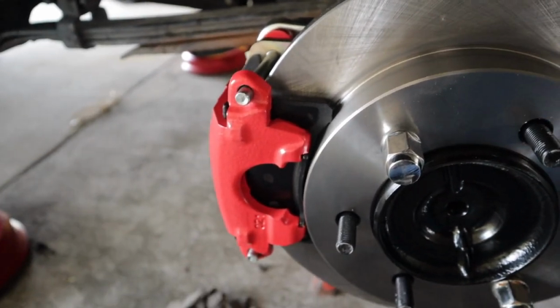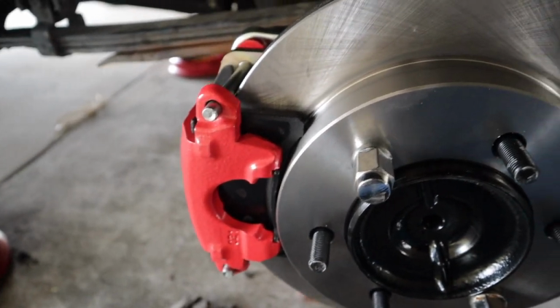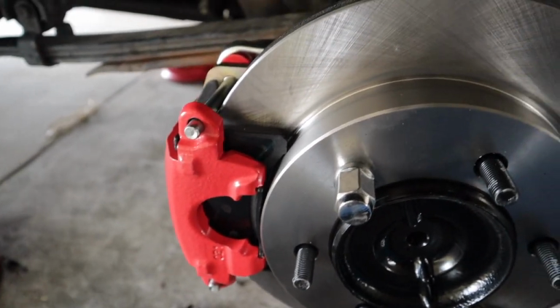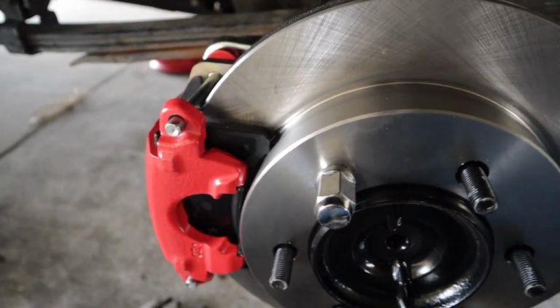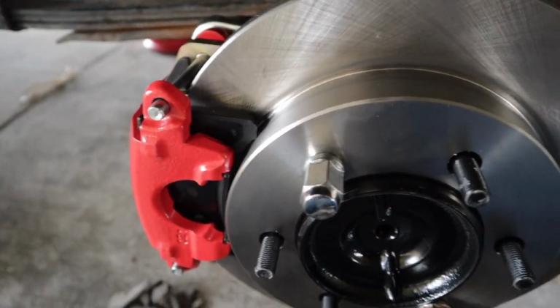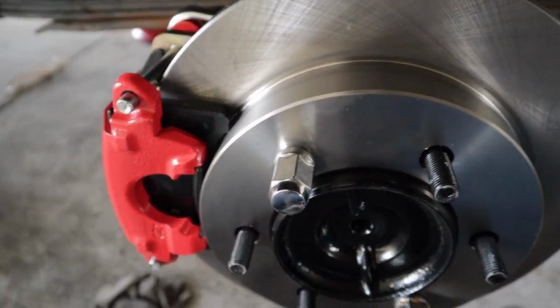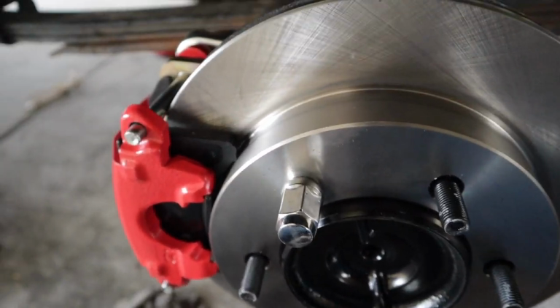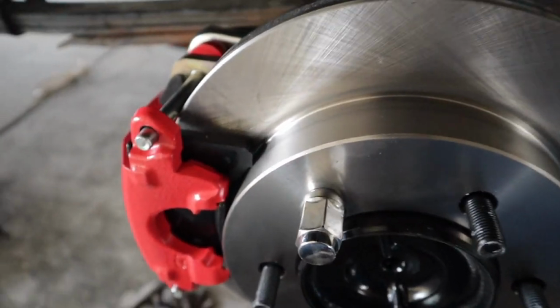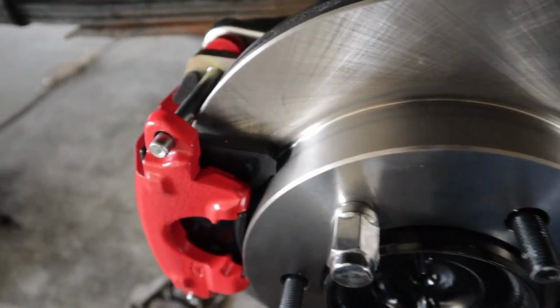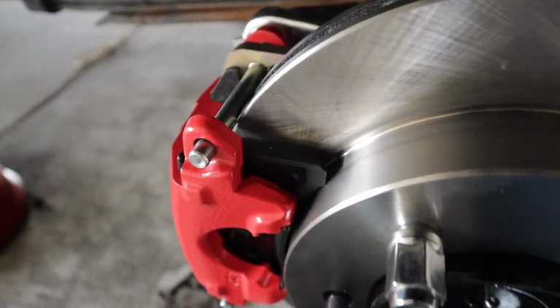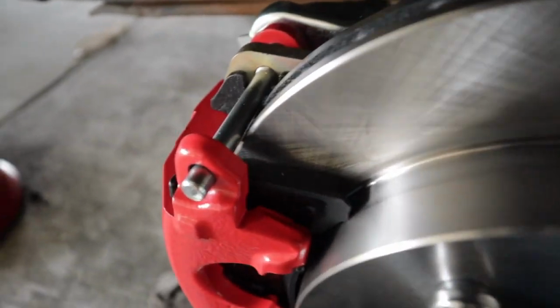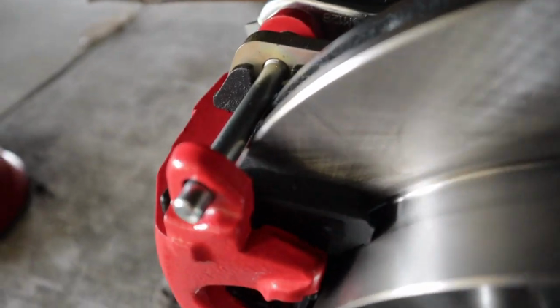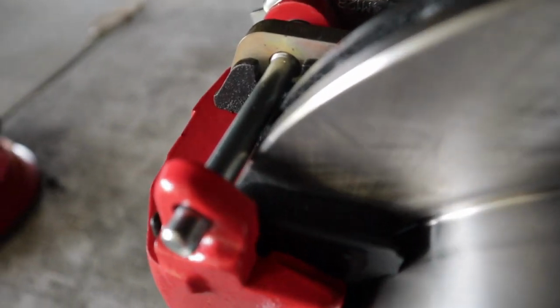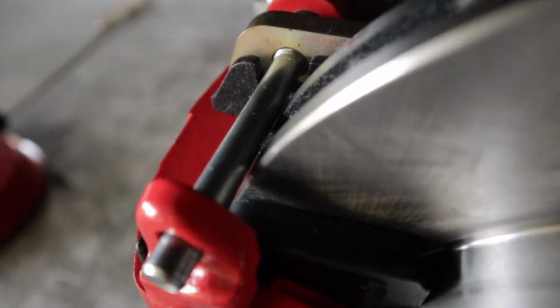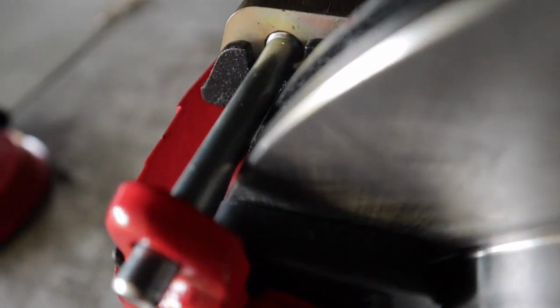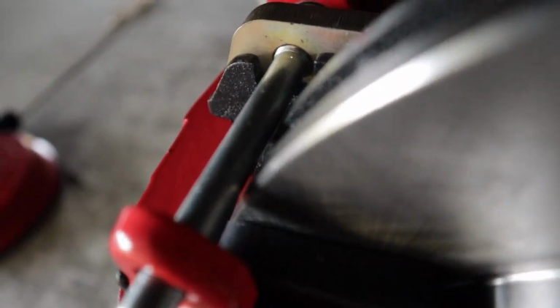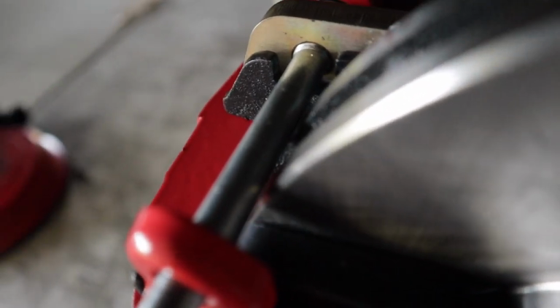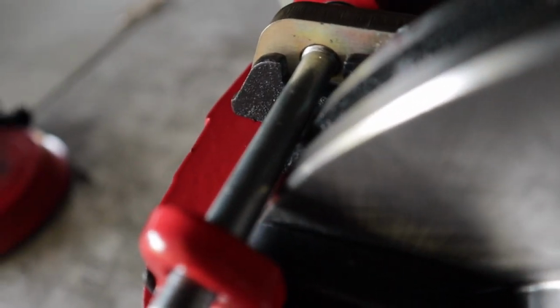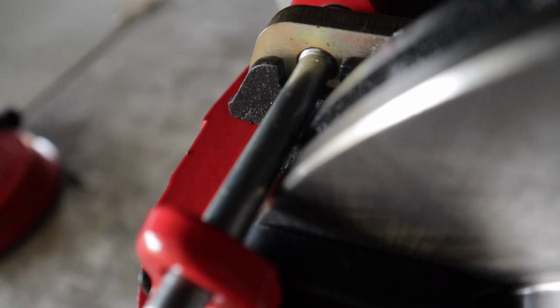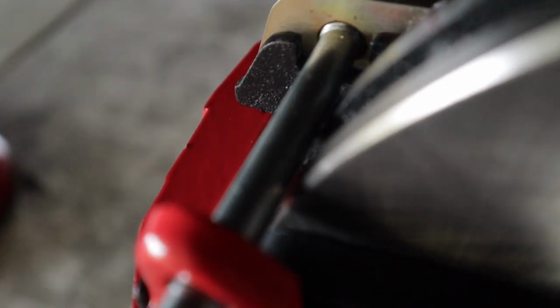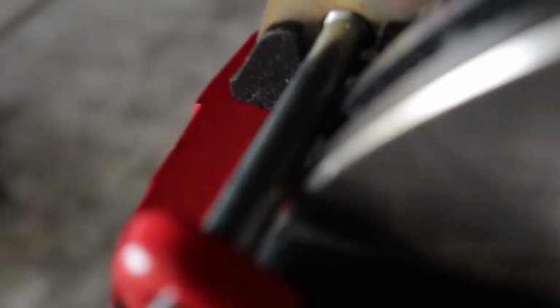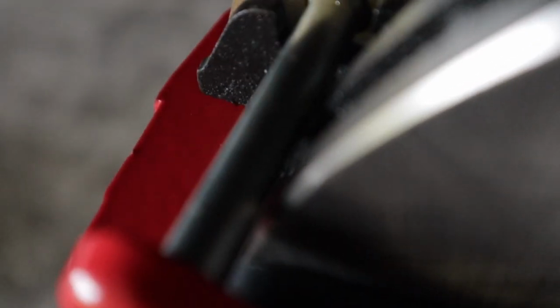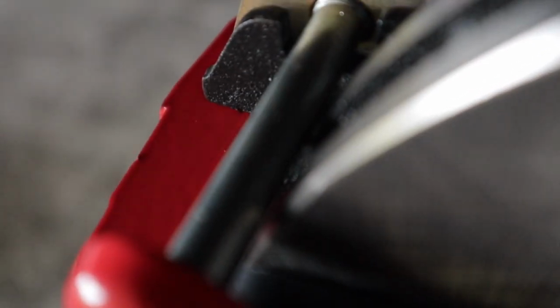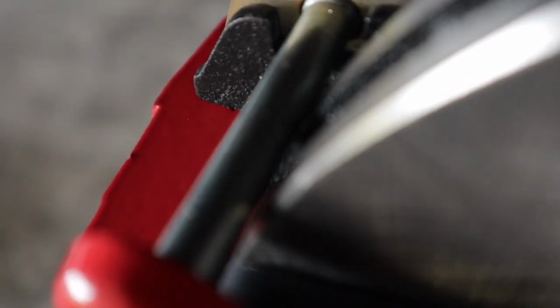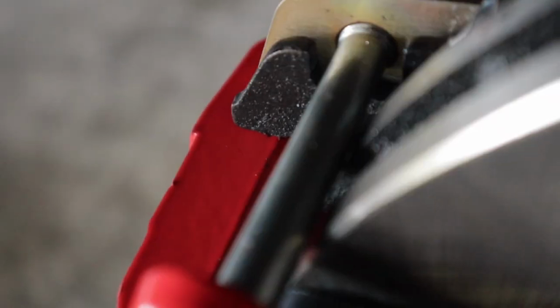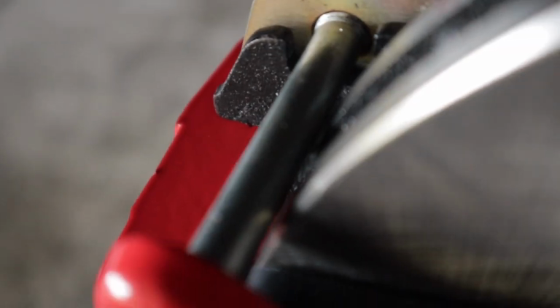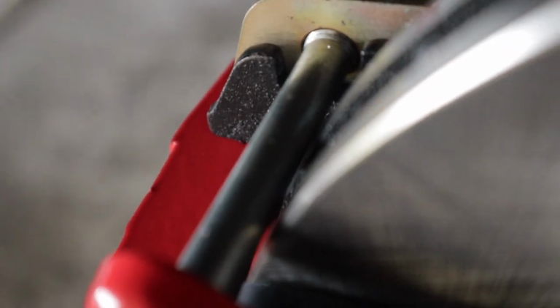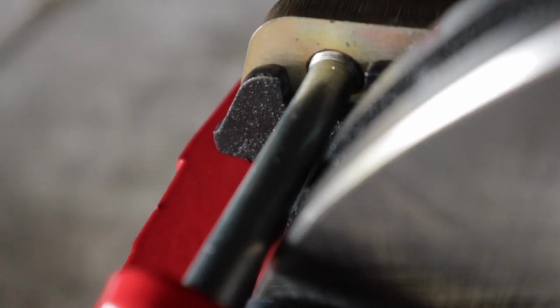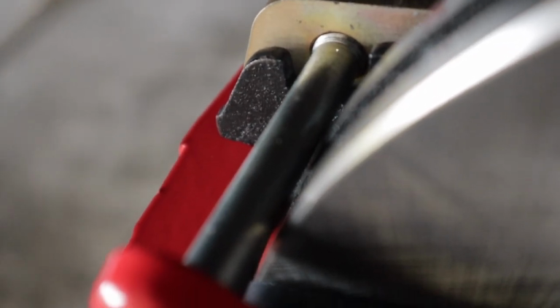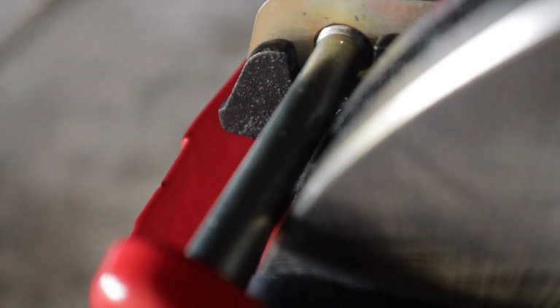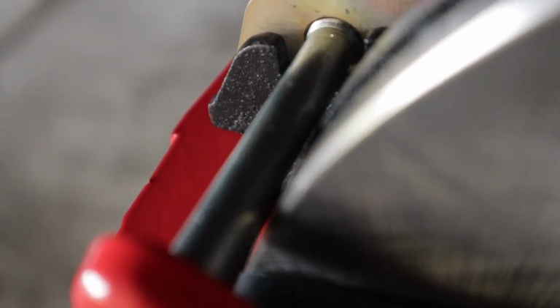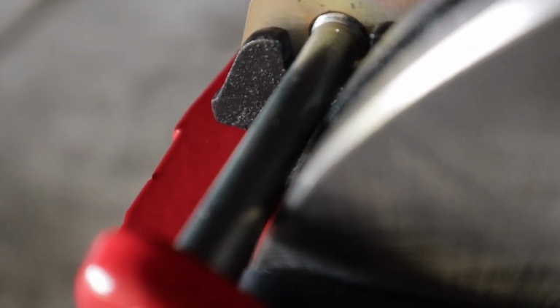The thing that was very scary and that I didn't like is how close it is to the pin. You can see it's very close.